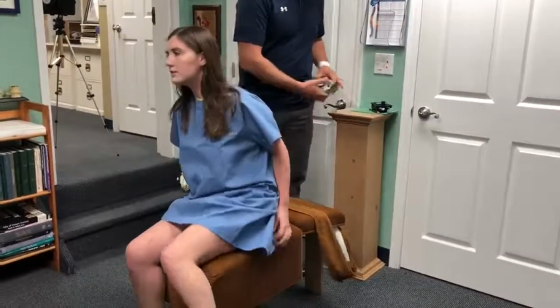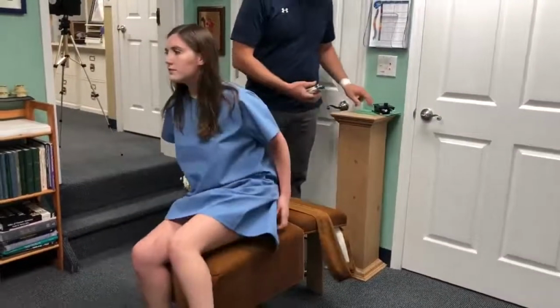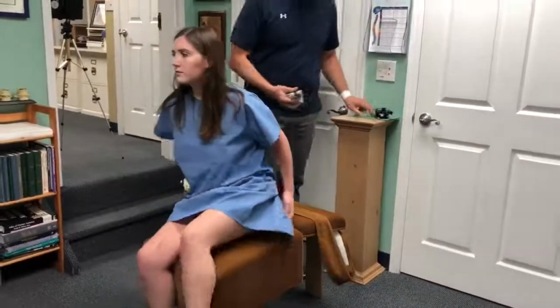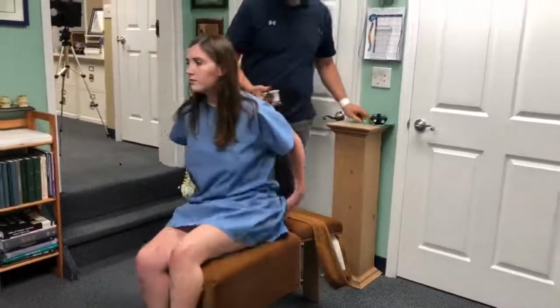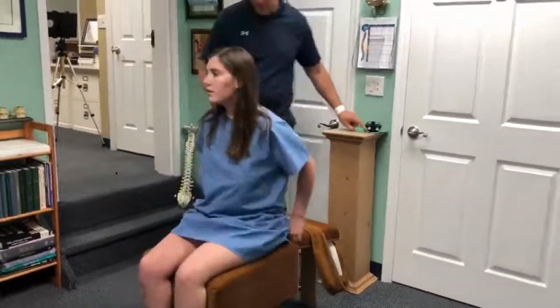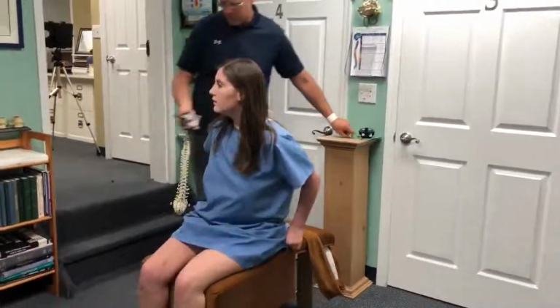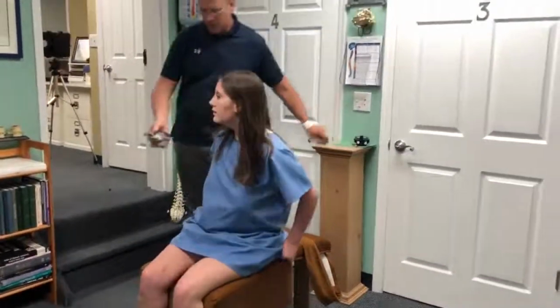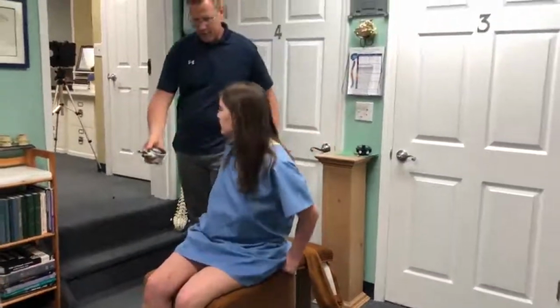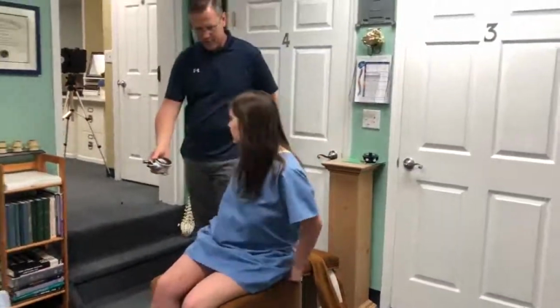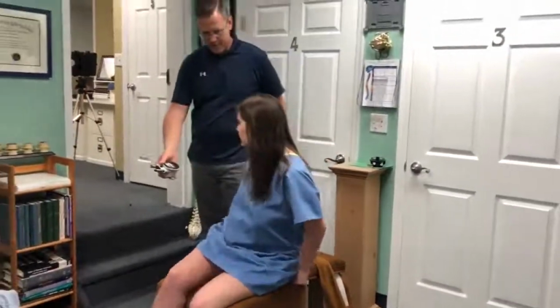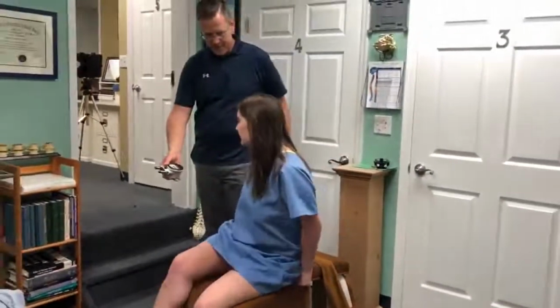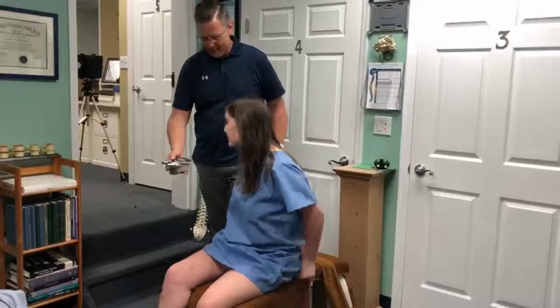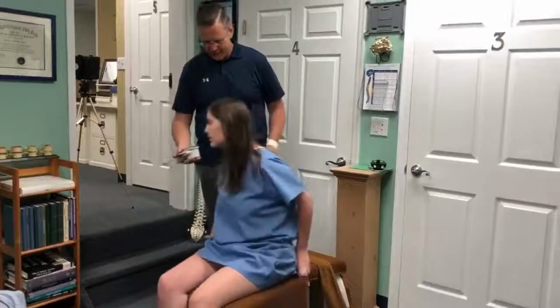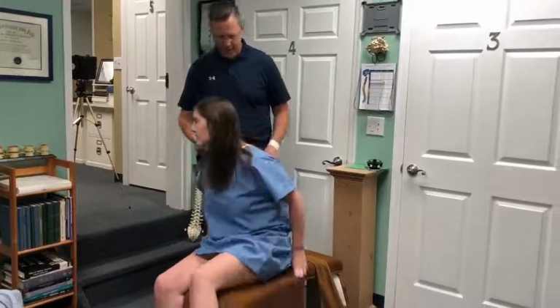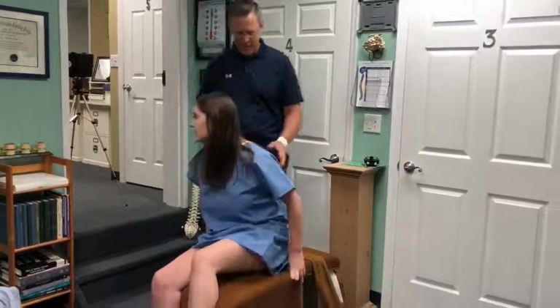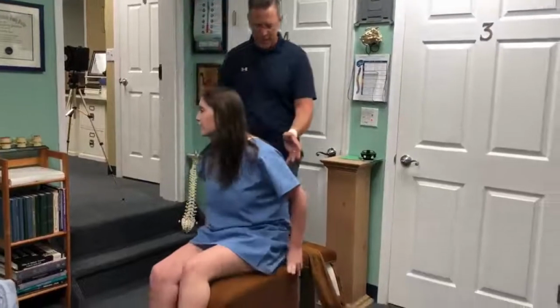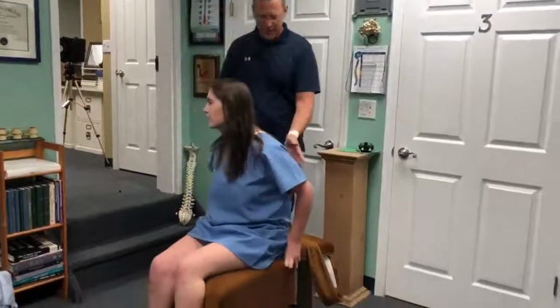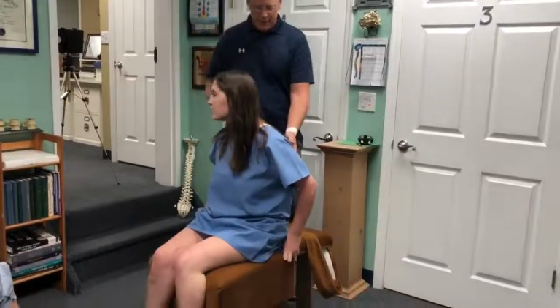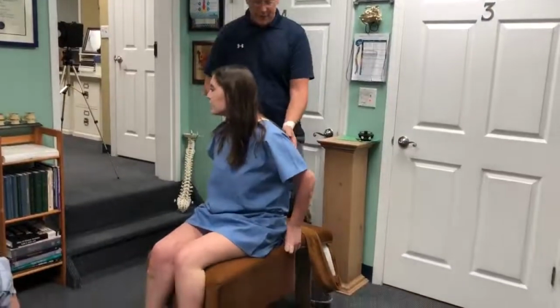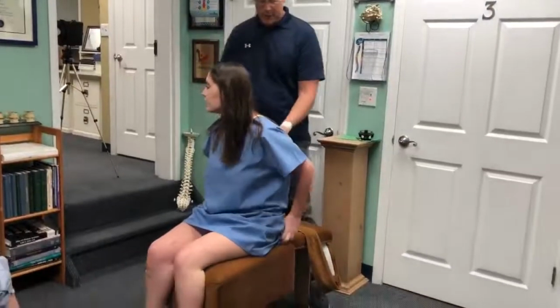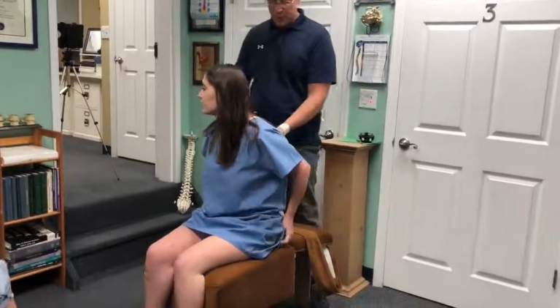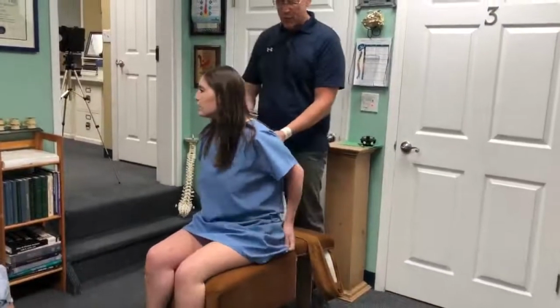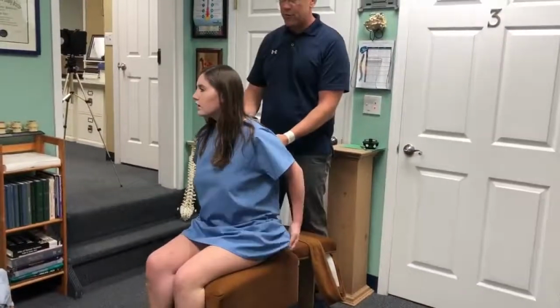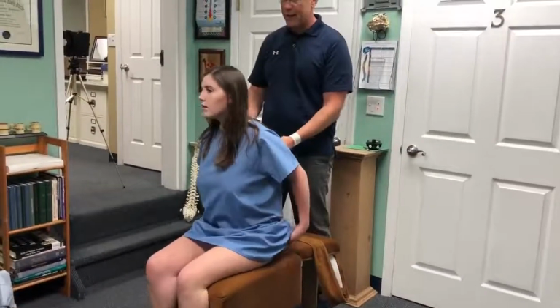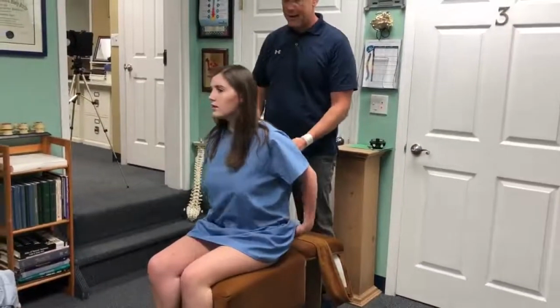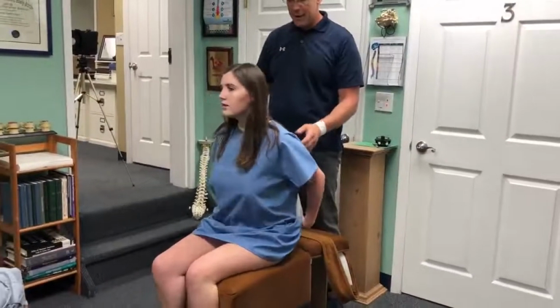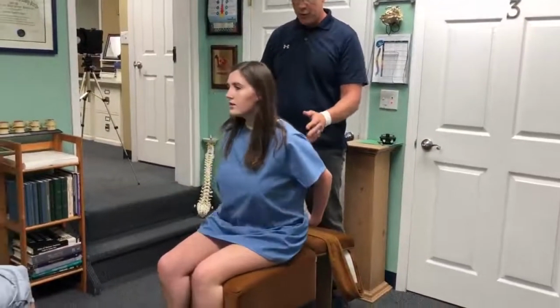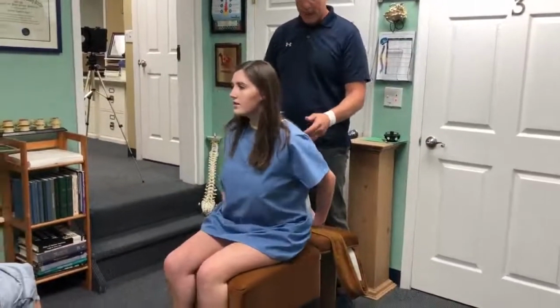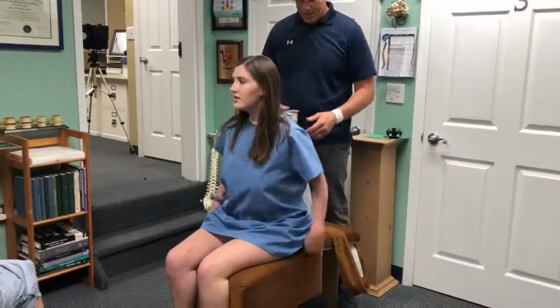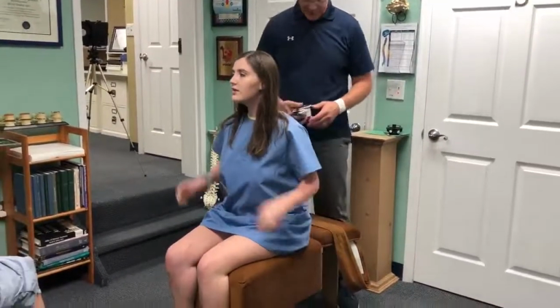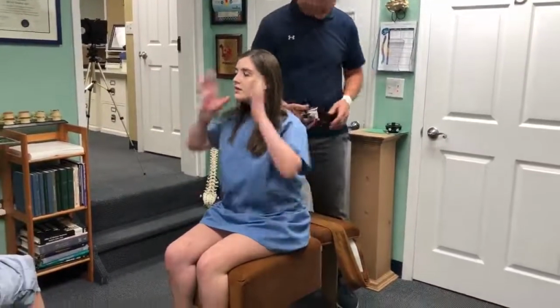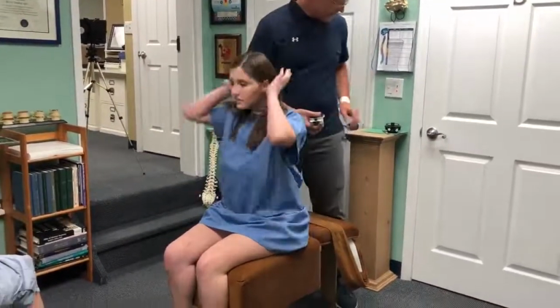Do you remember this? It's been a long time. Okay, if you could sit up straight, you can. Pull your hair around to the side.